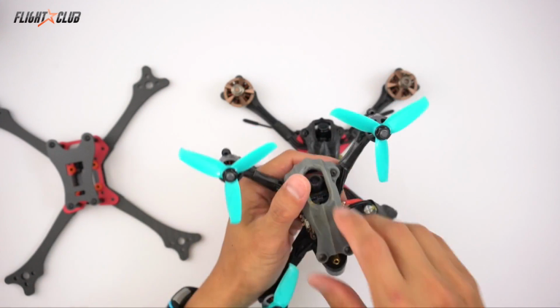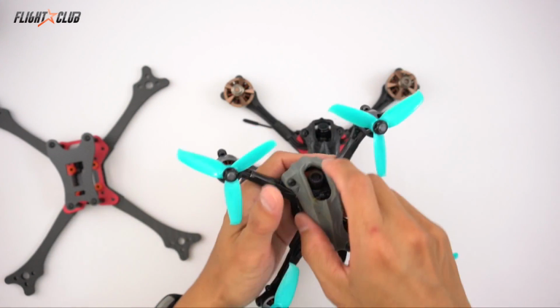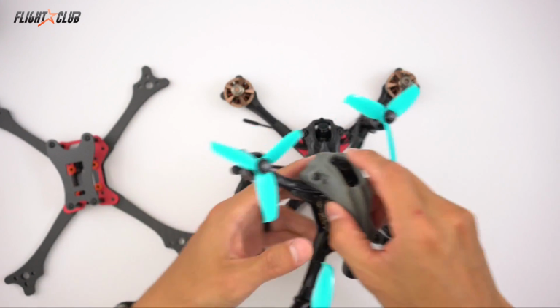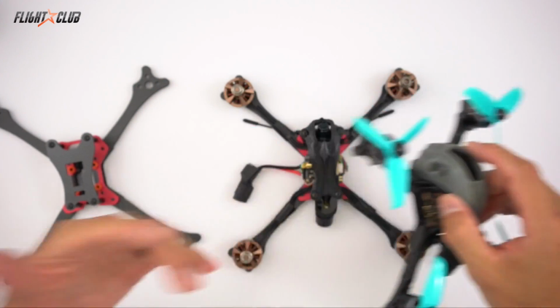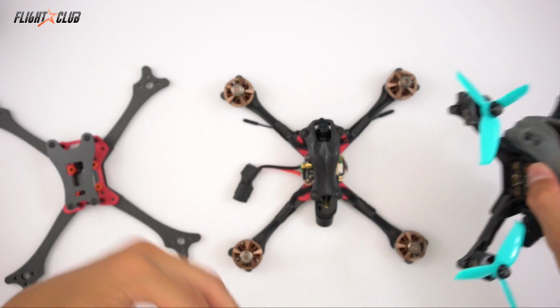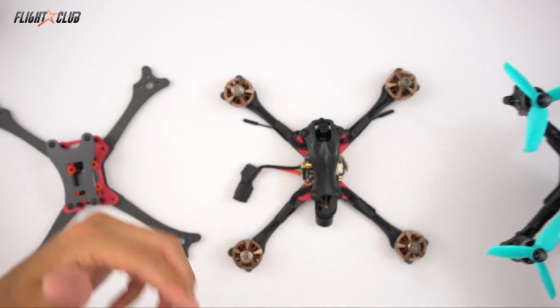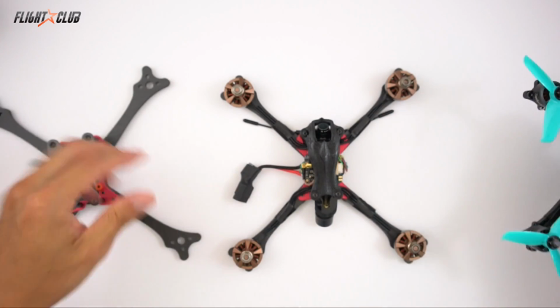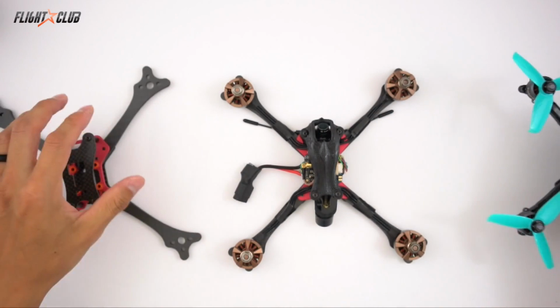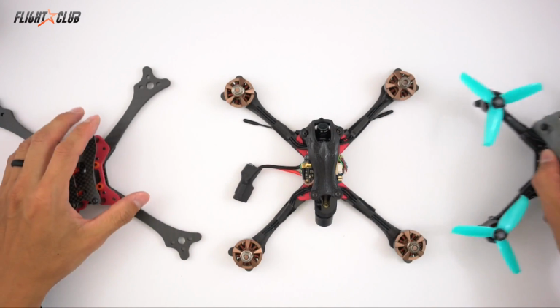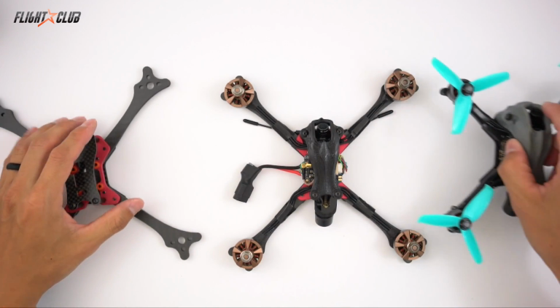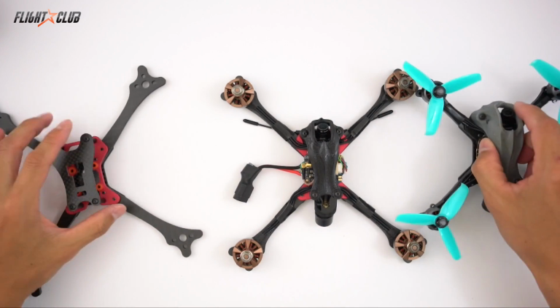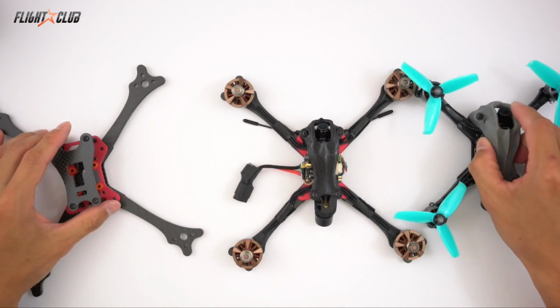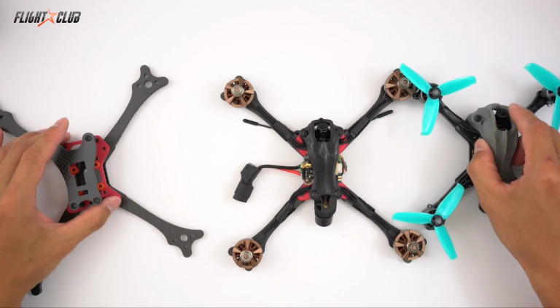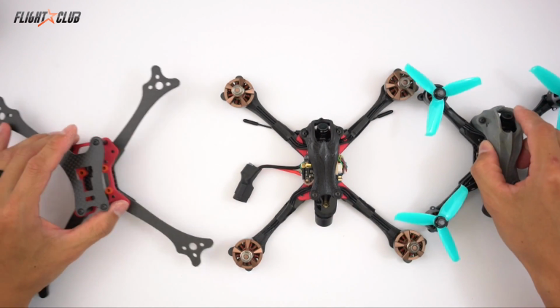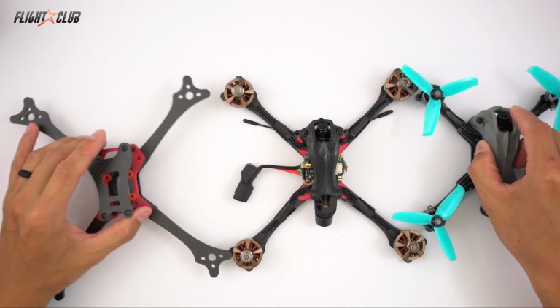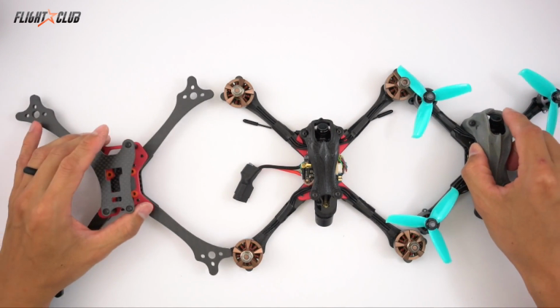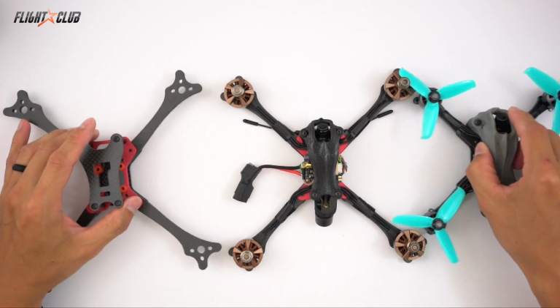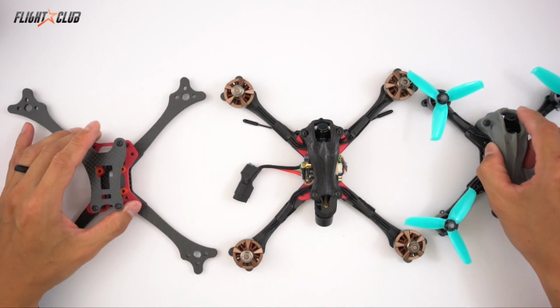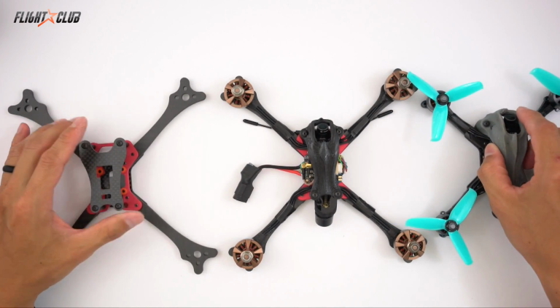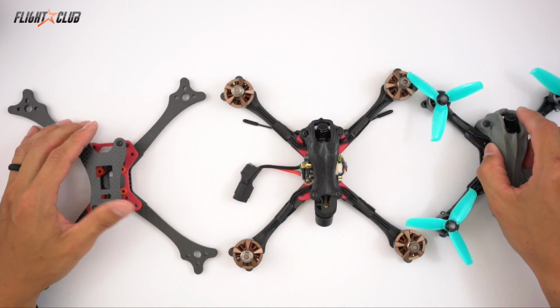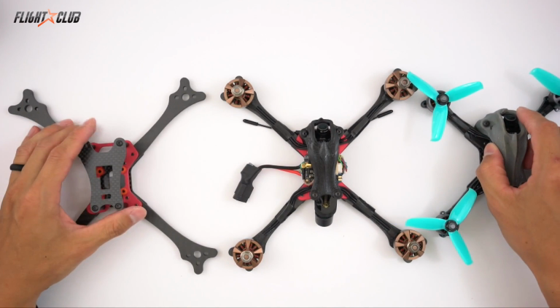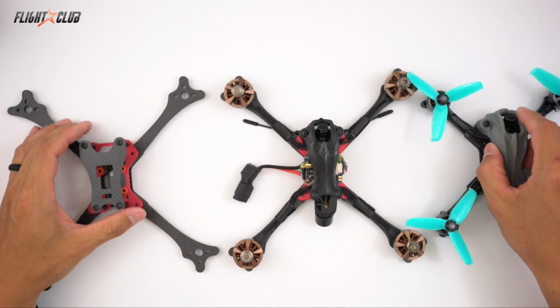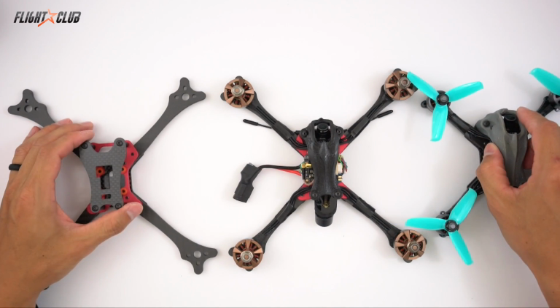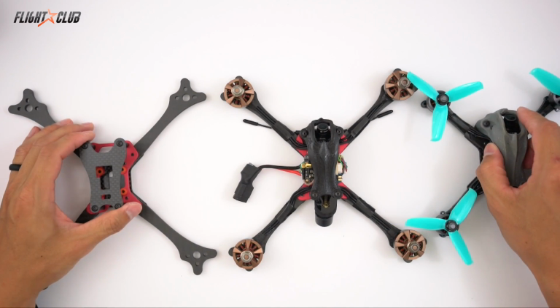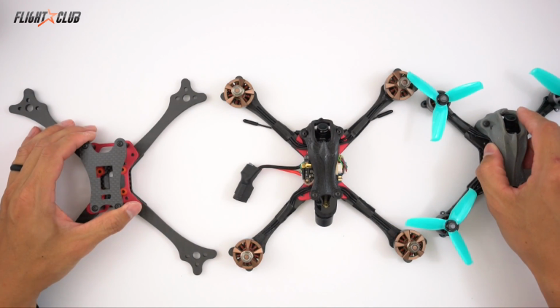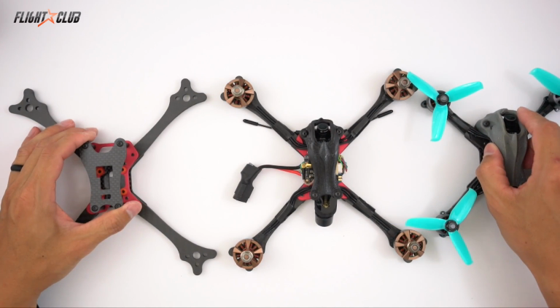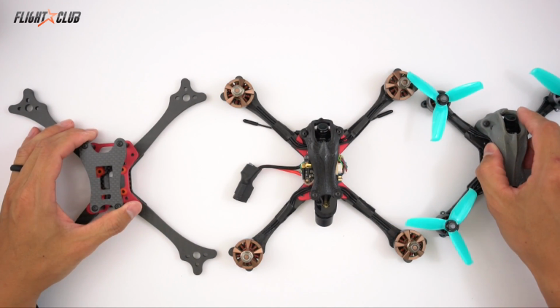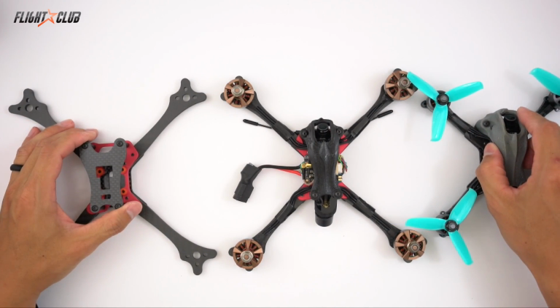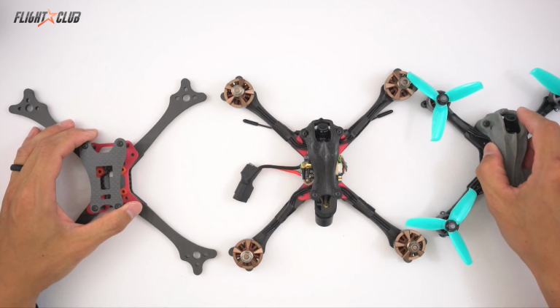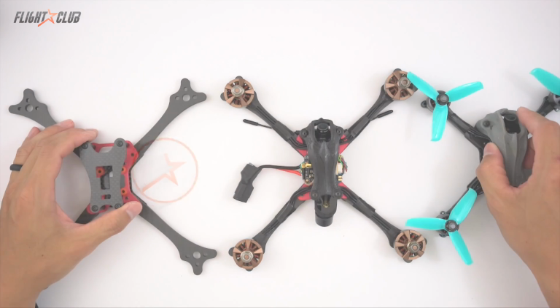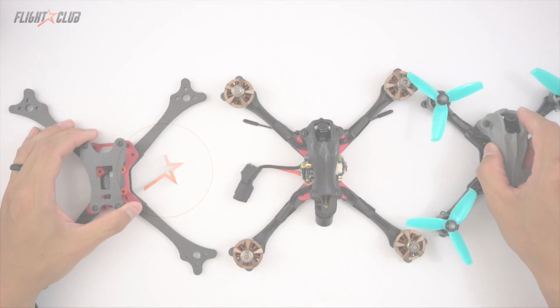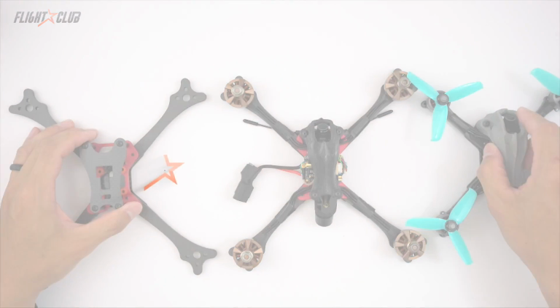Alright, so in the comments below let me know what you think about this quad. Thanks for watching and see you in the next one.